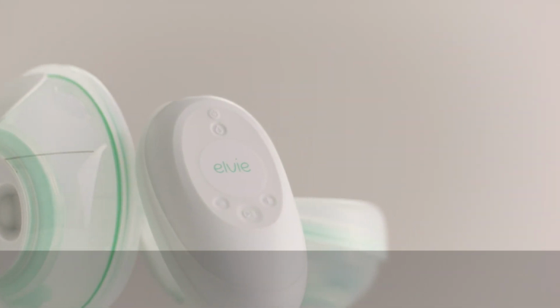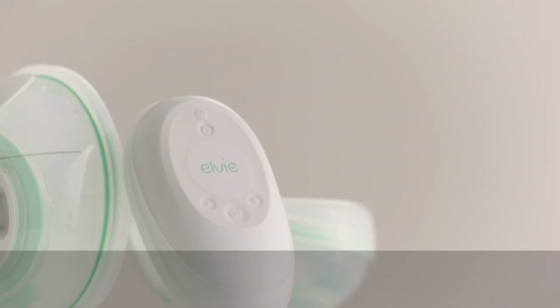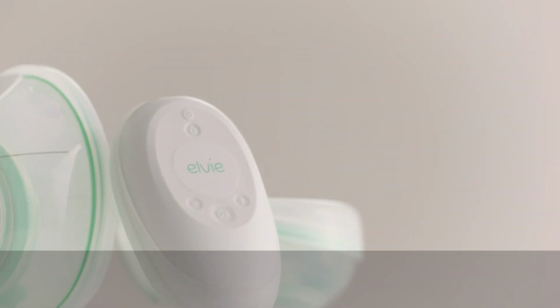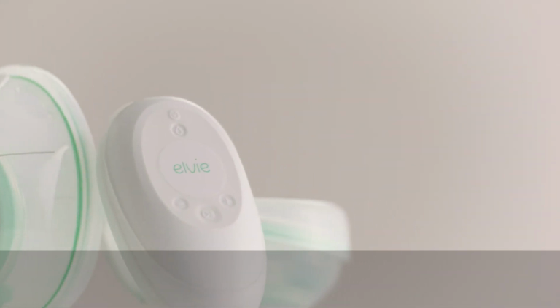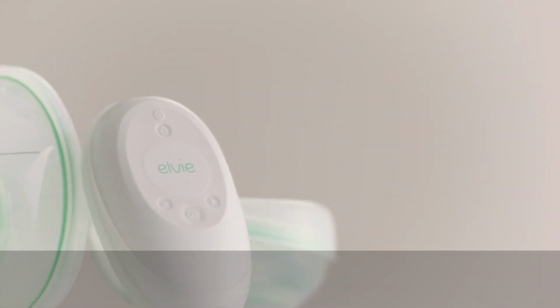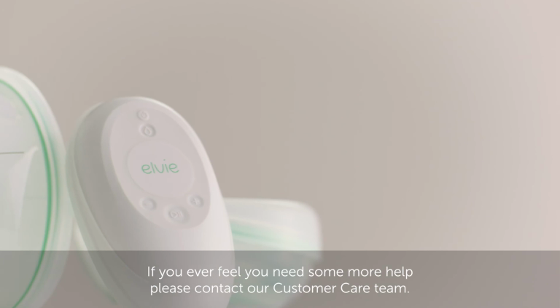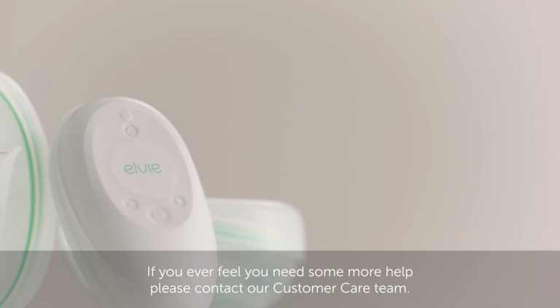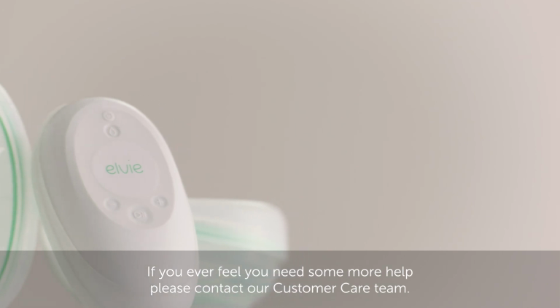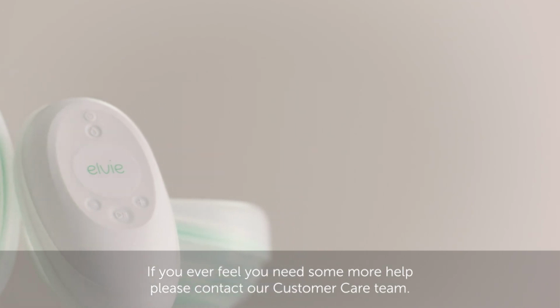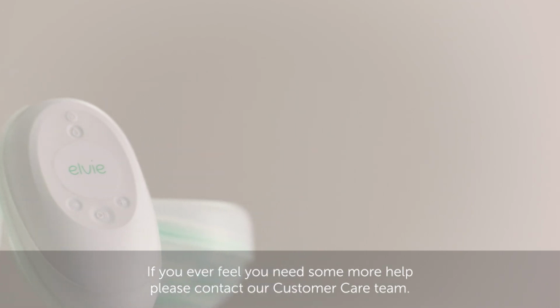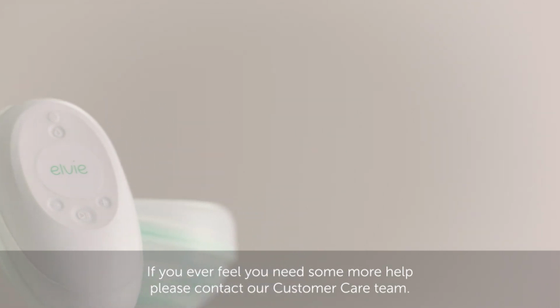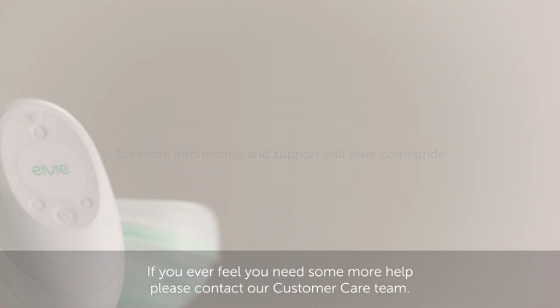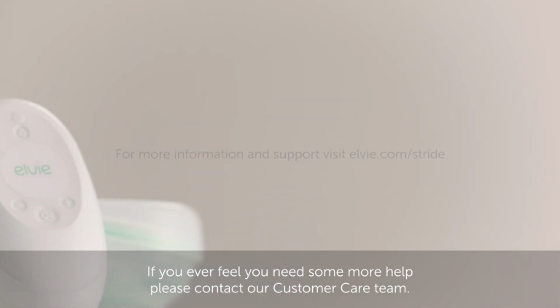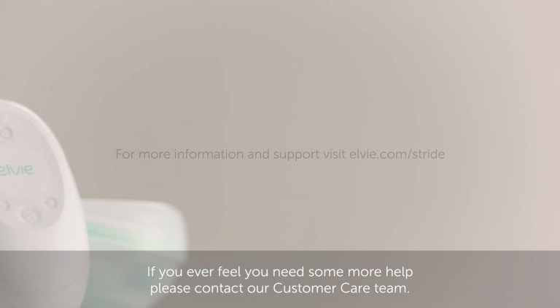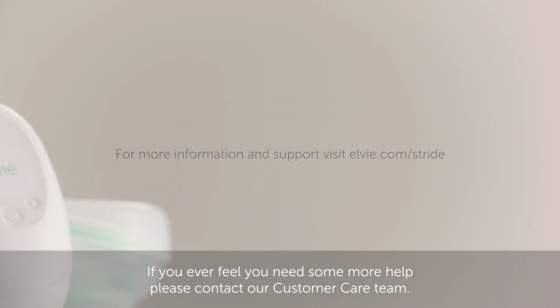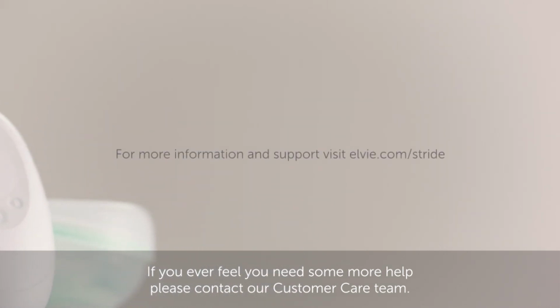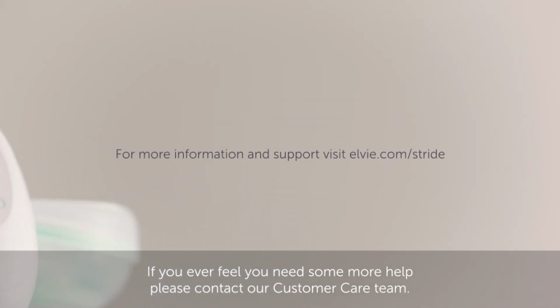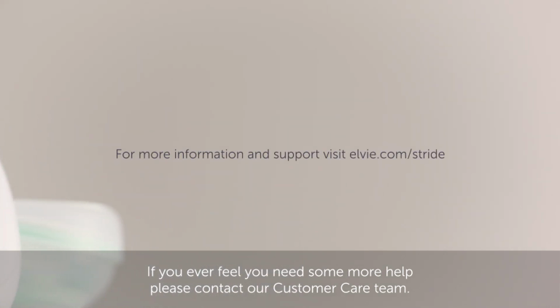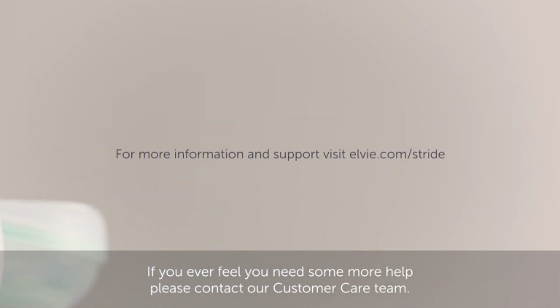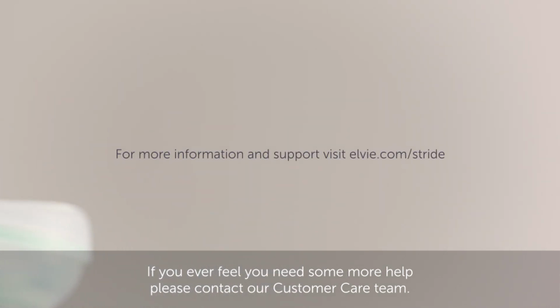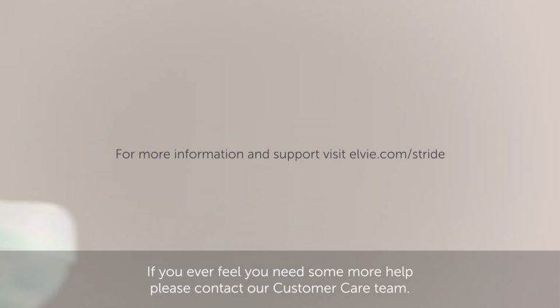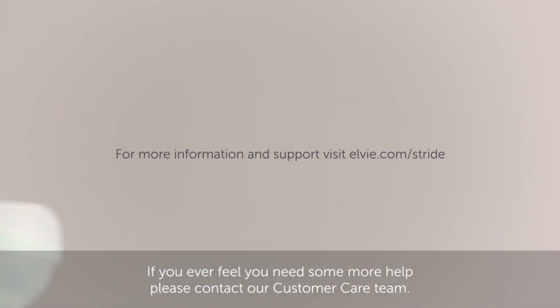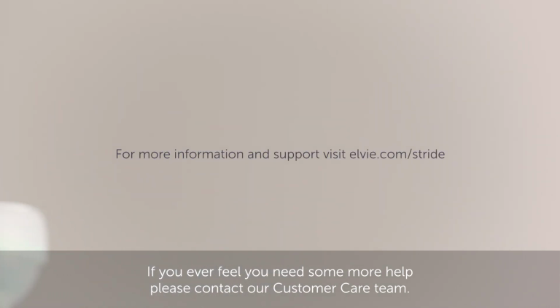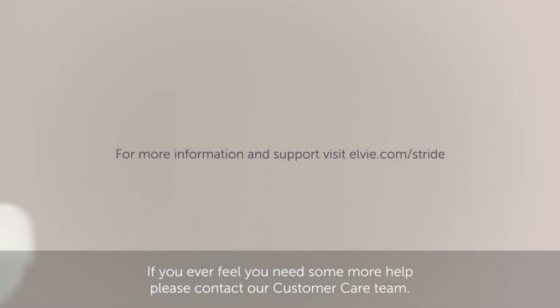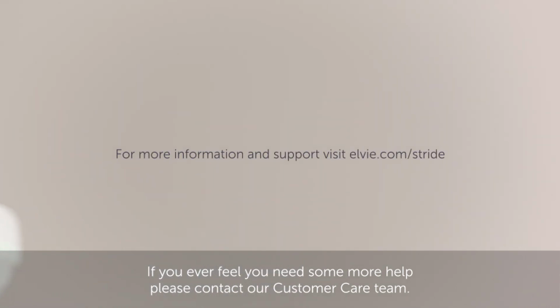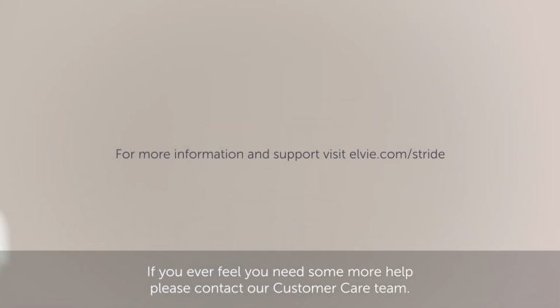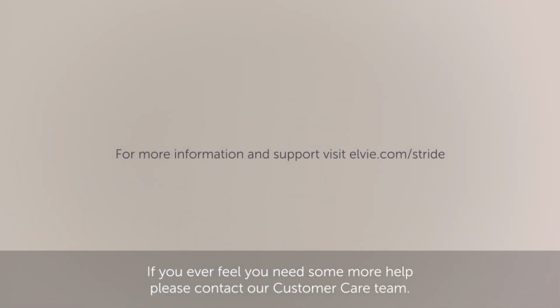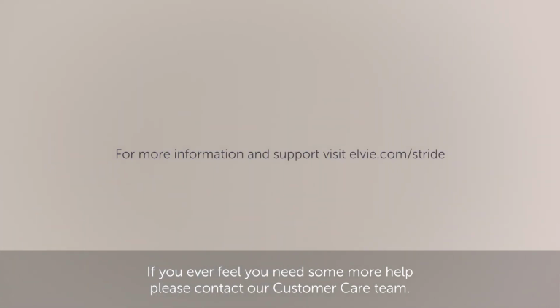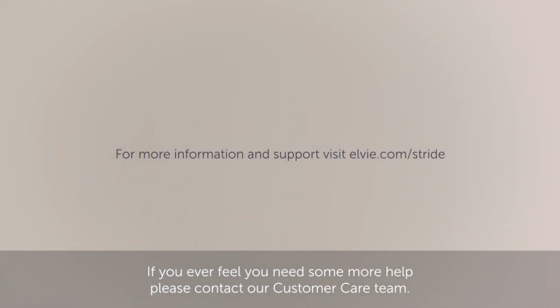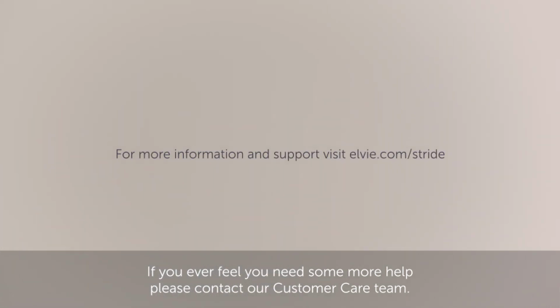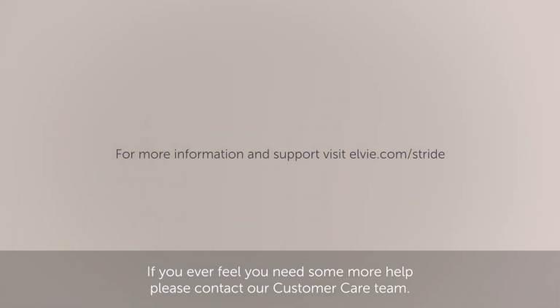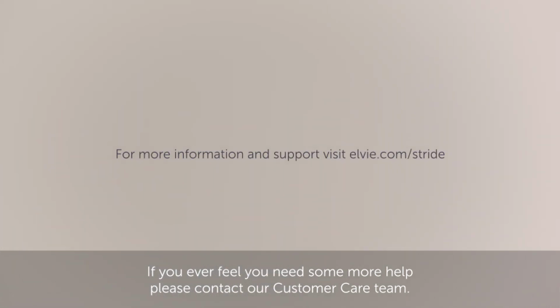If you ever feel you need some more help, please contact our customer care team.